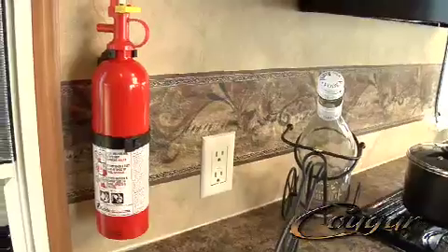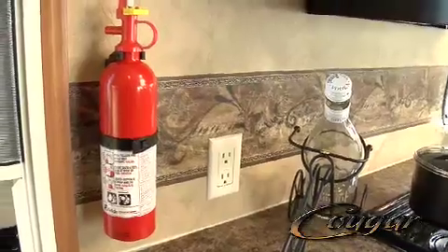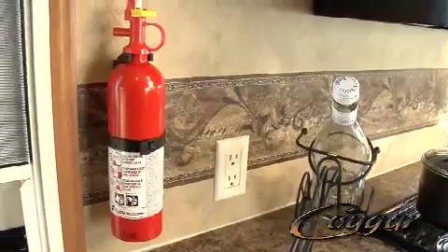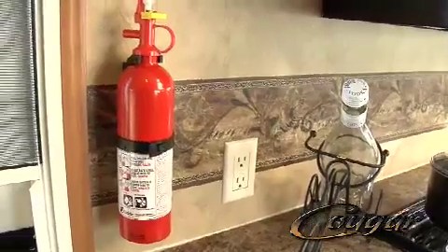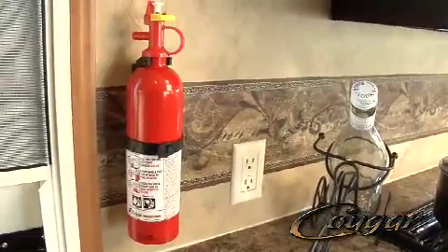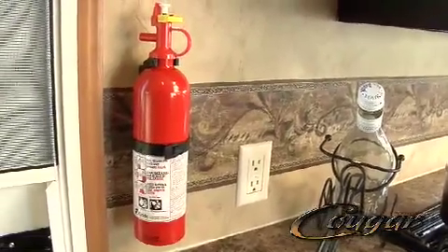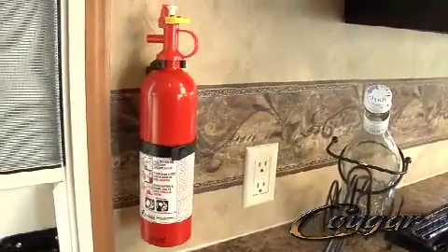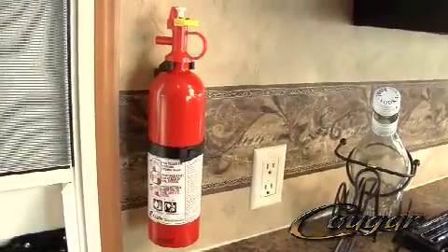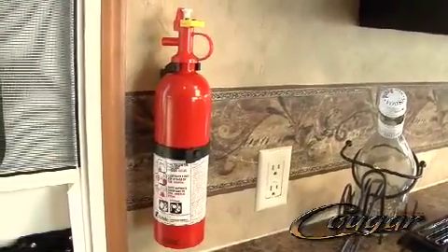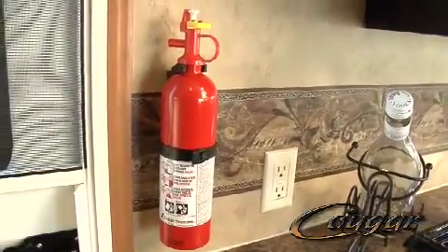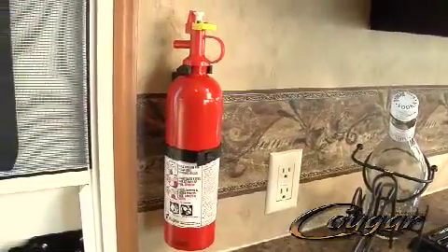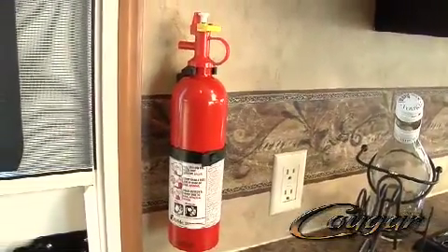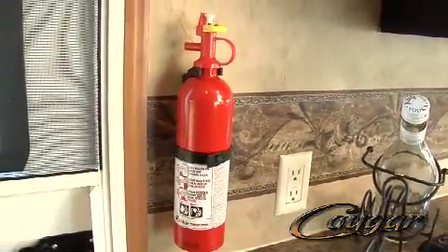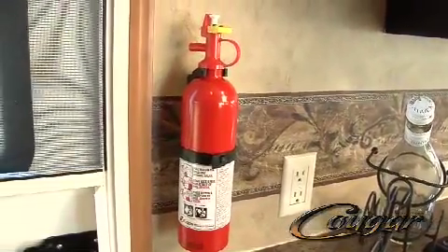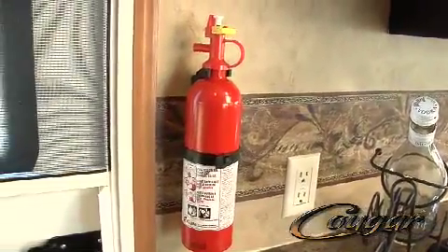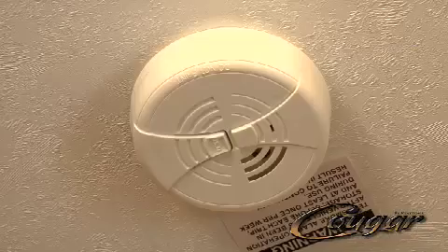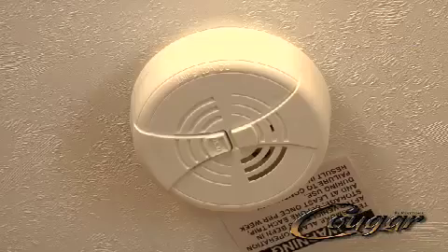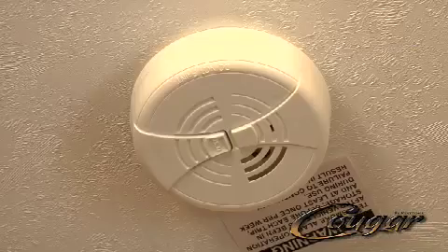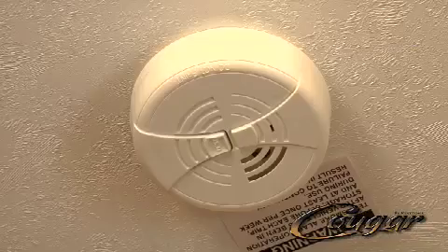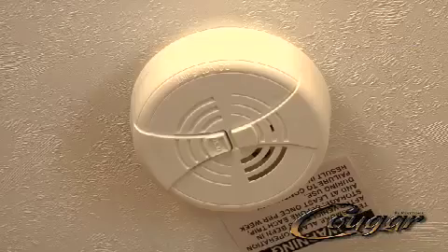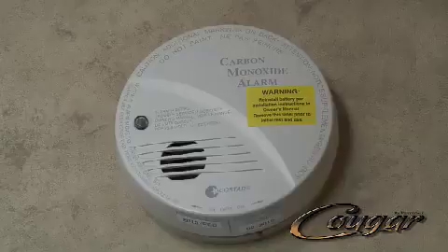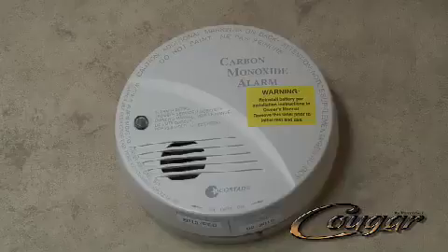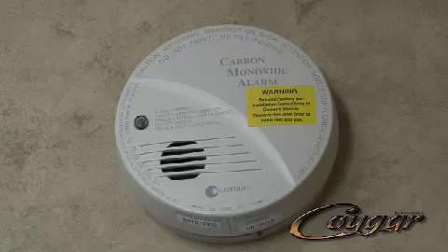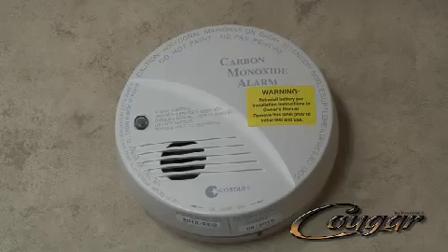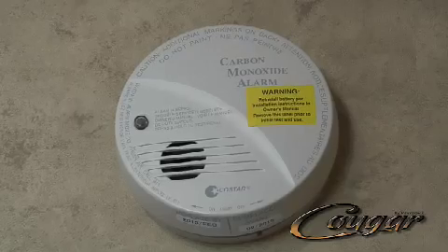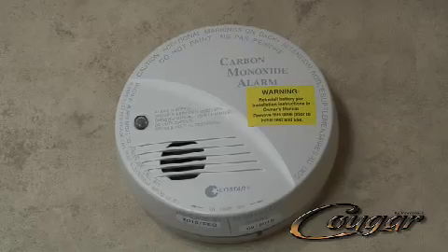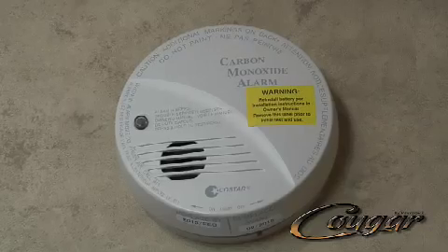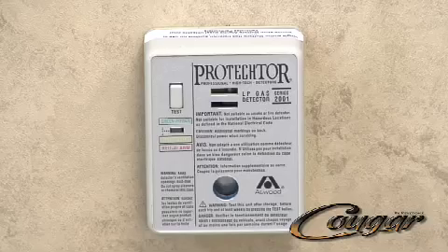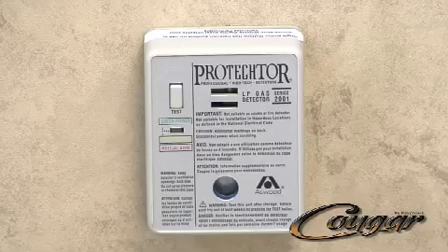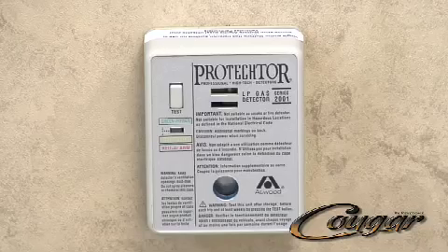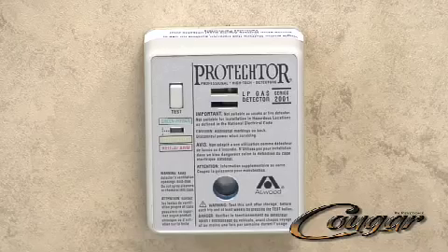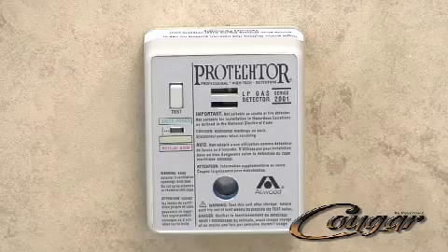And of course, every Cougar comes equipped with an easily accessible fire extinguisher, smoke detector, carbon monoxide detector, and LP gas detector.